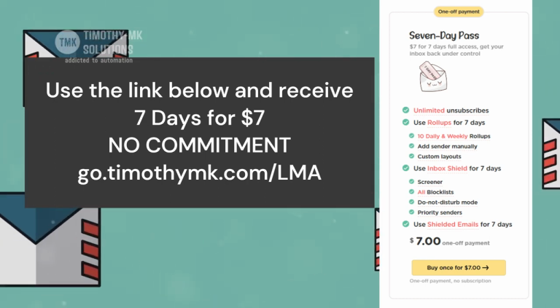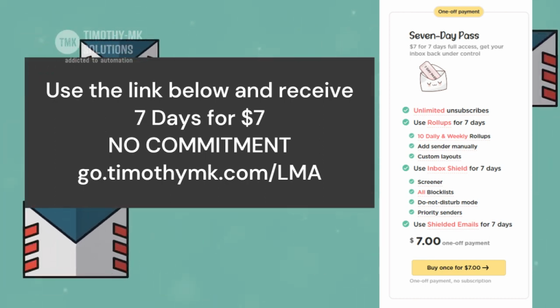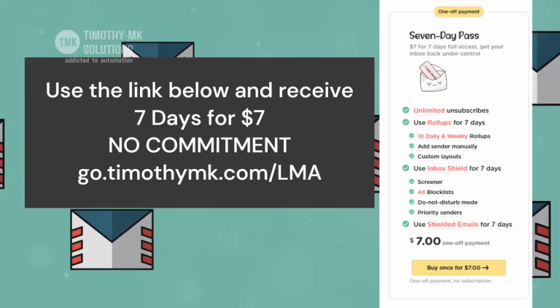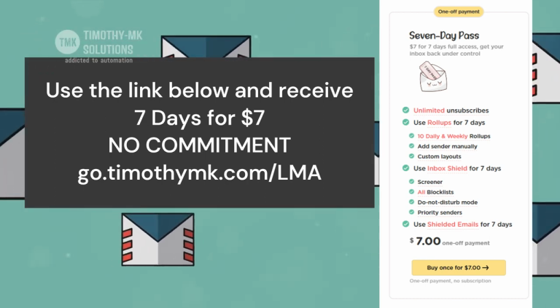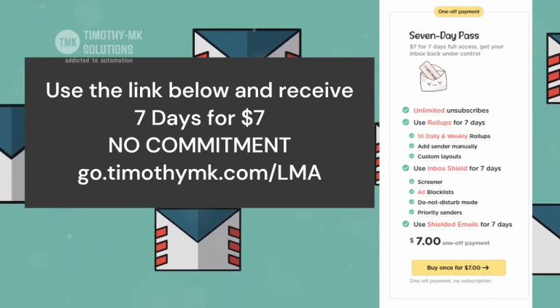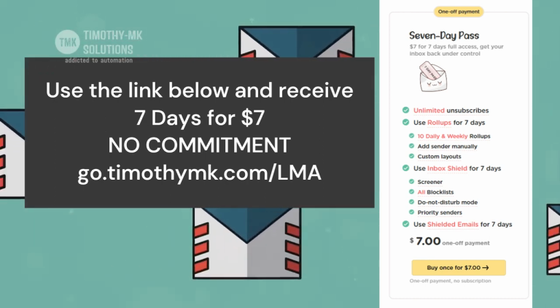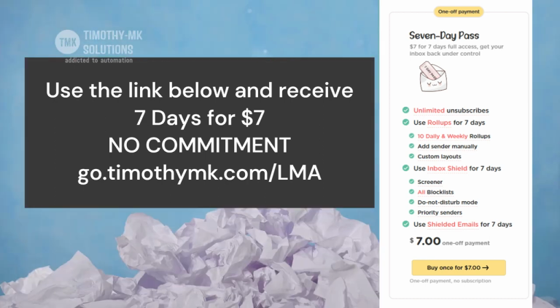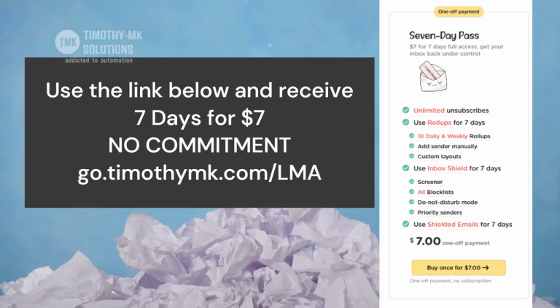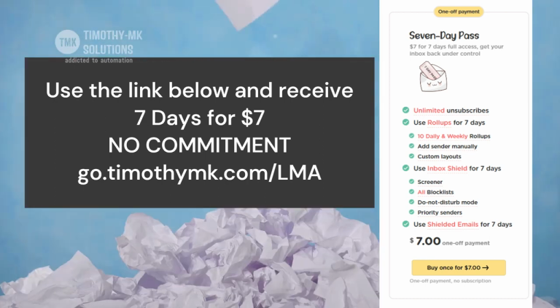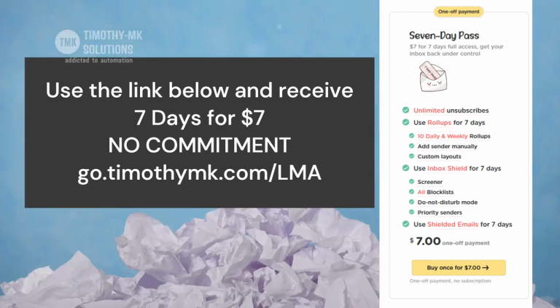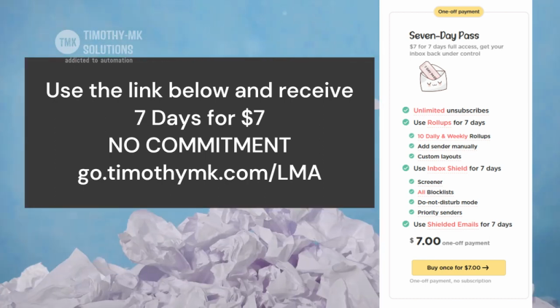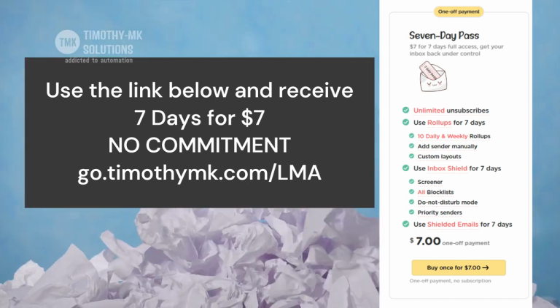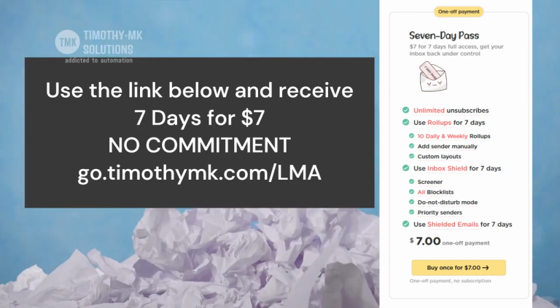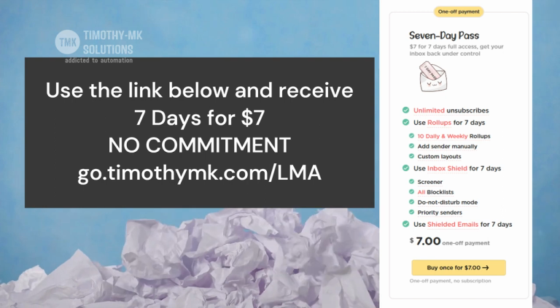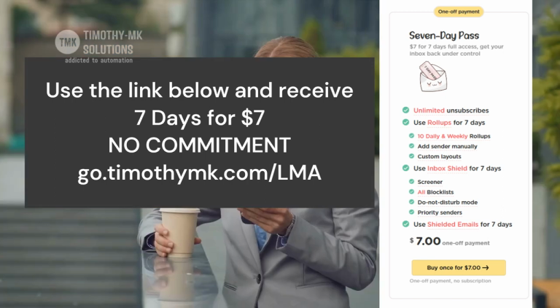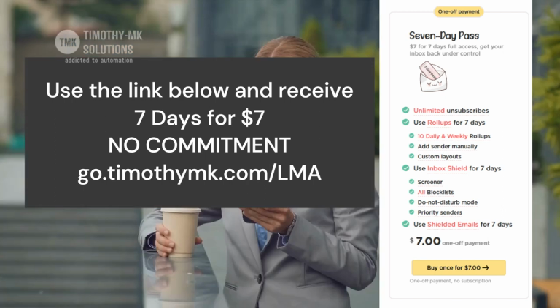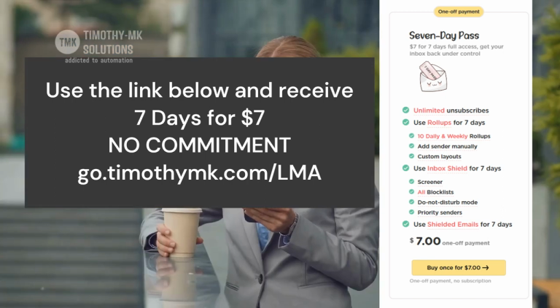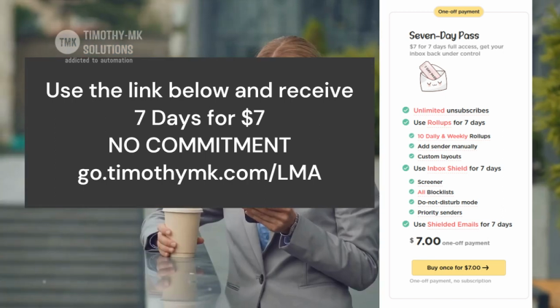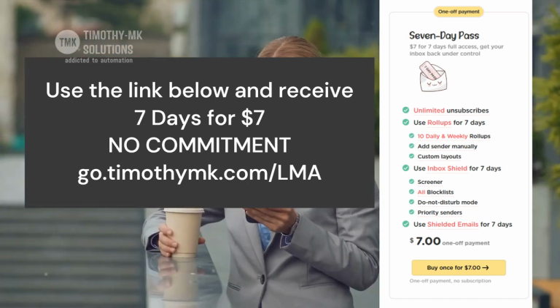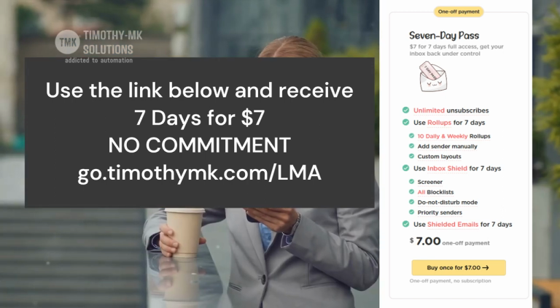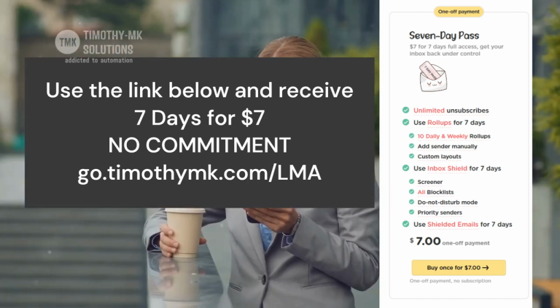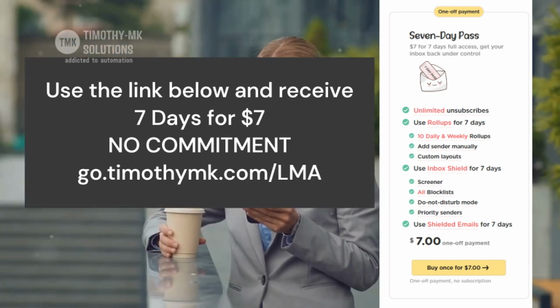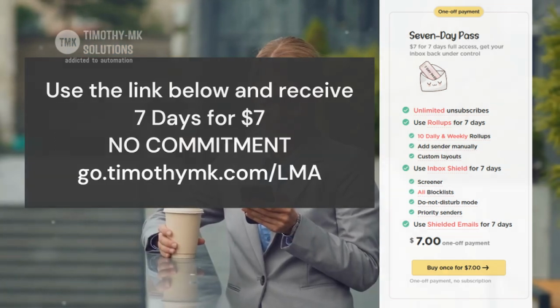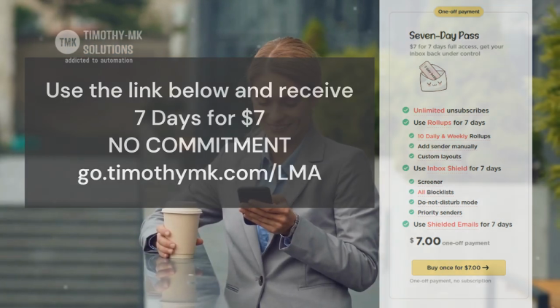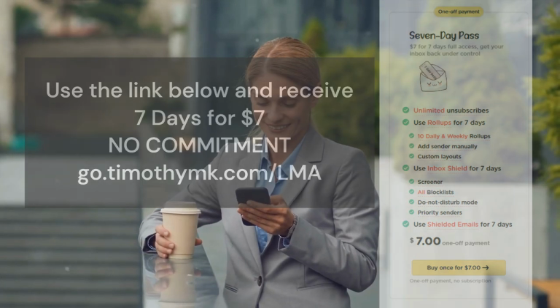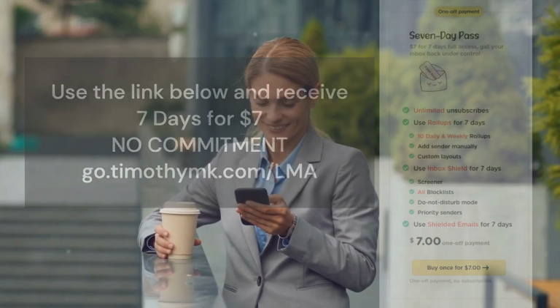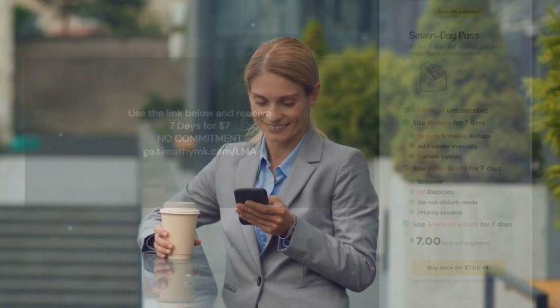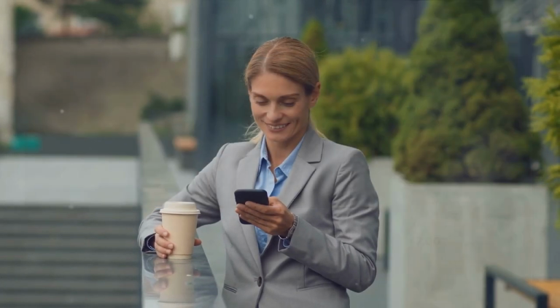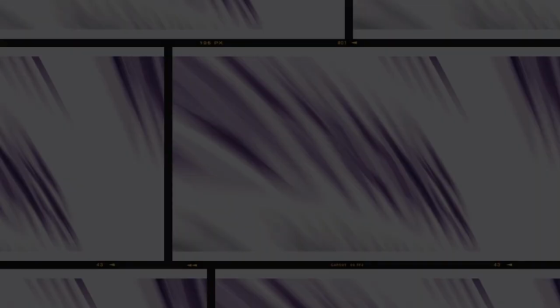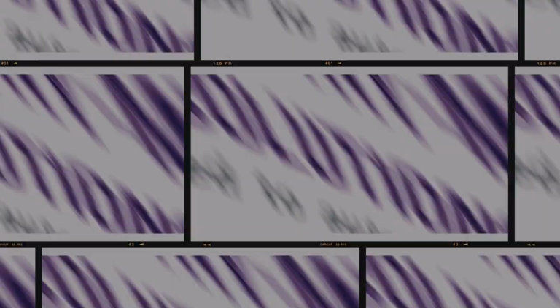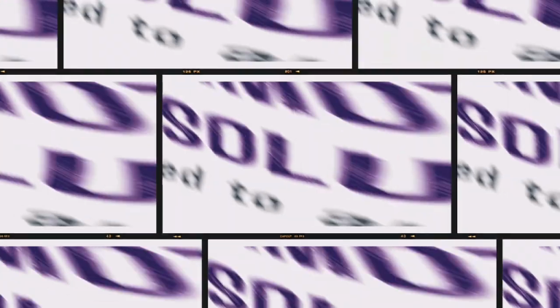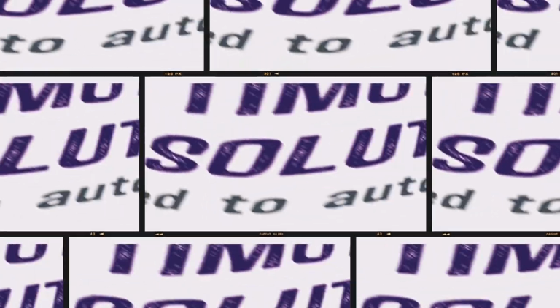Stop the email avalanche. Try Leave Me Alone today. Take back your inbox. Take back your time.